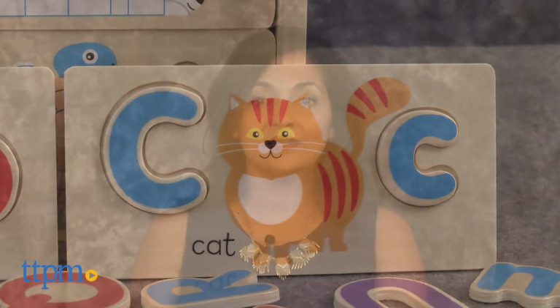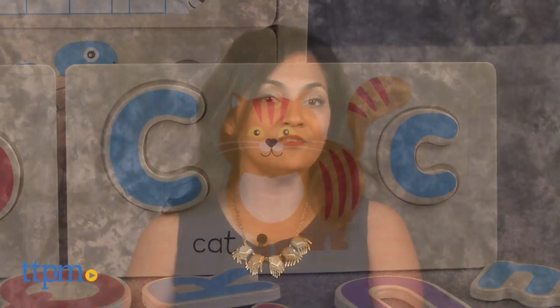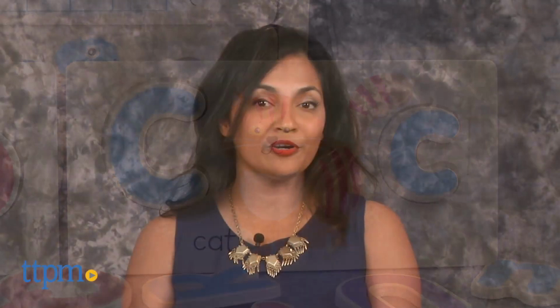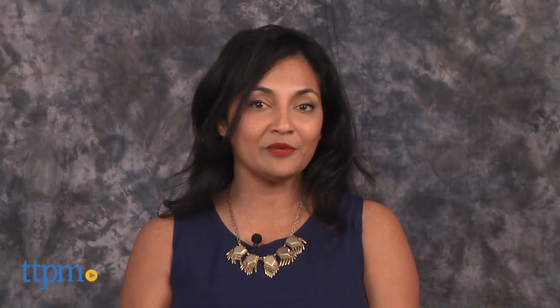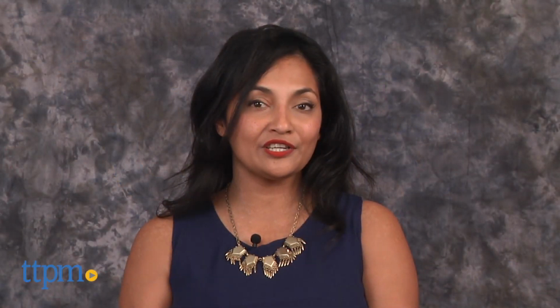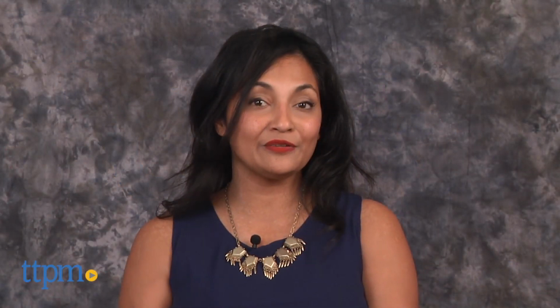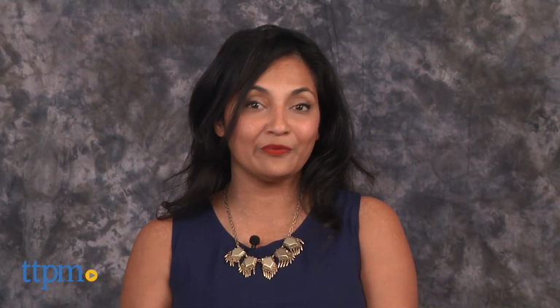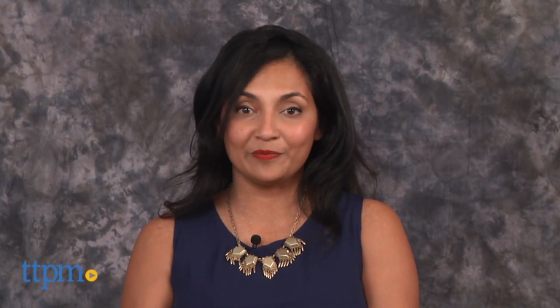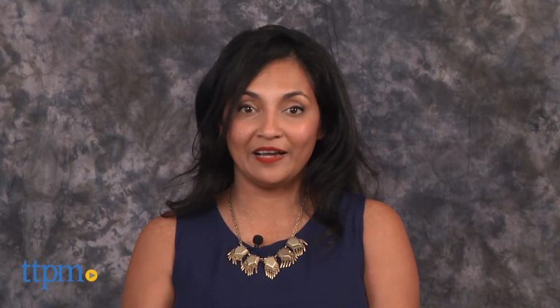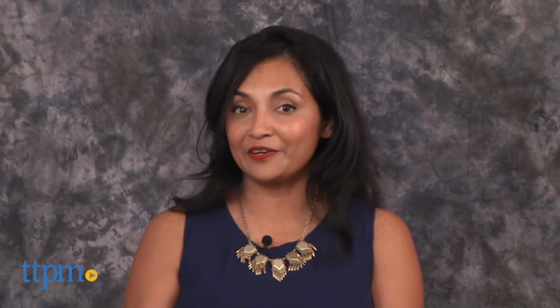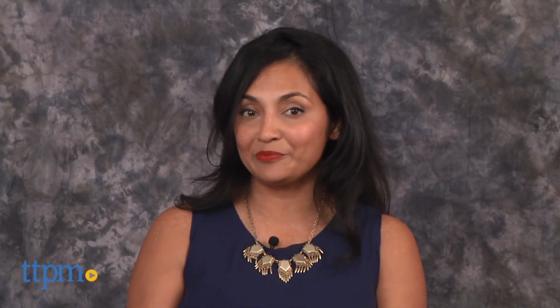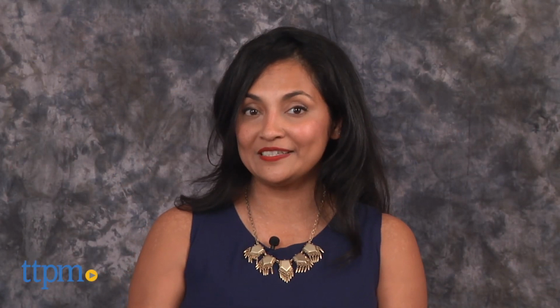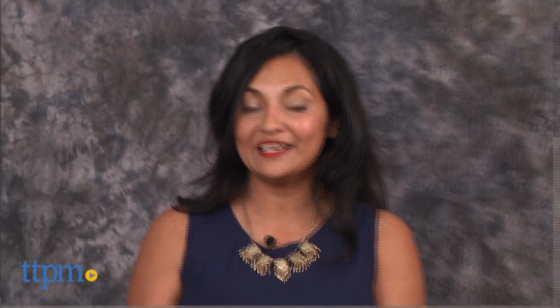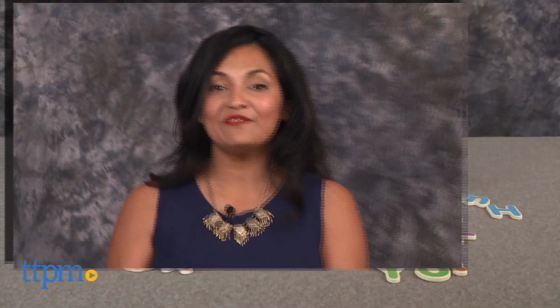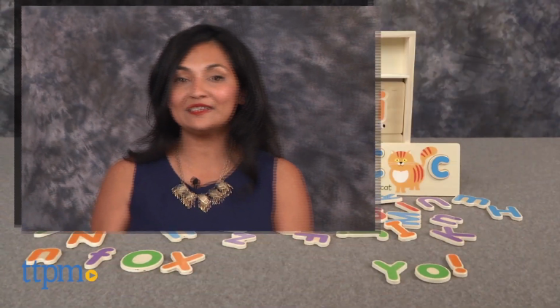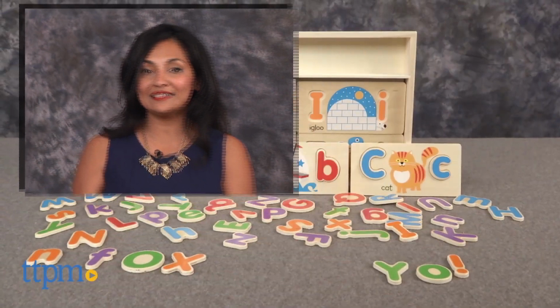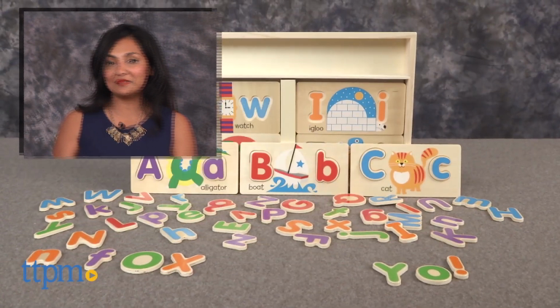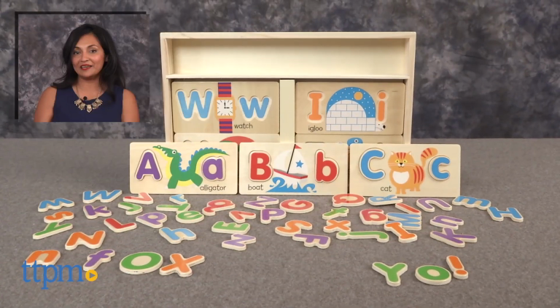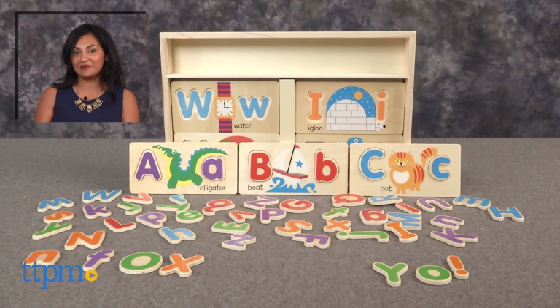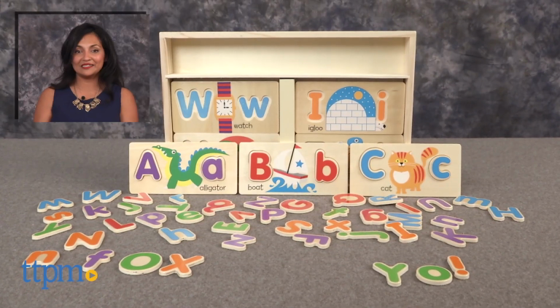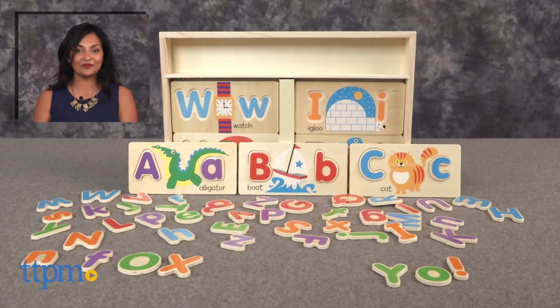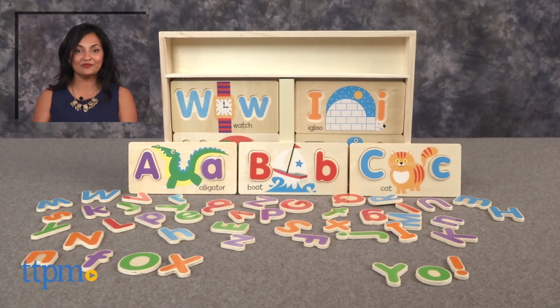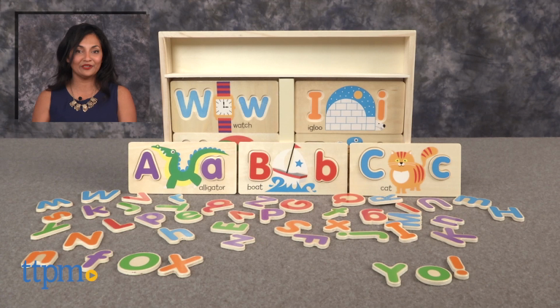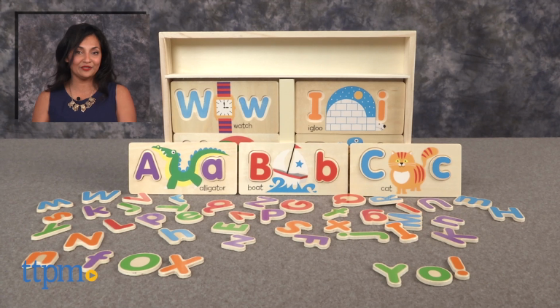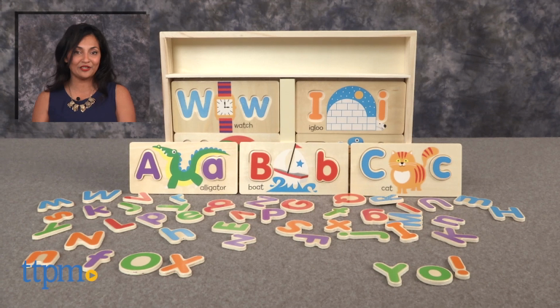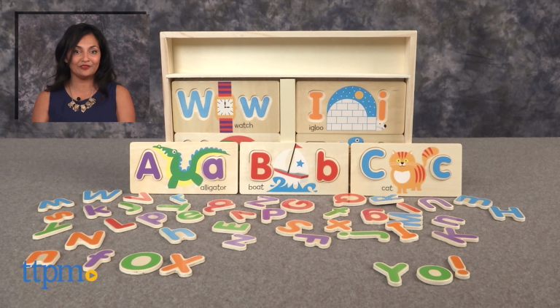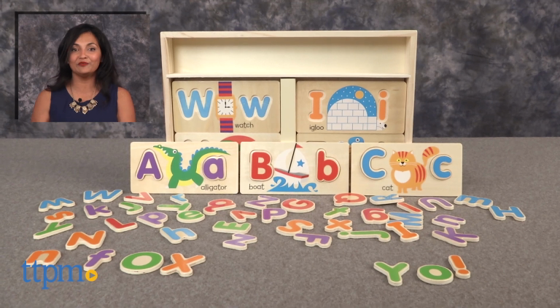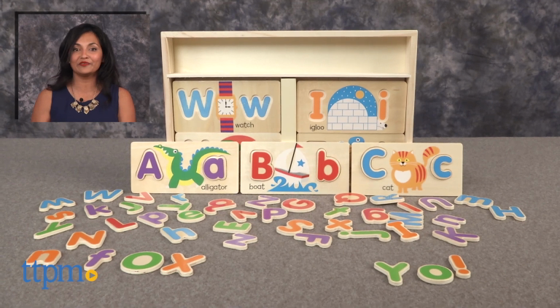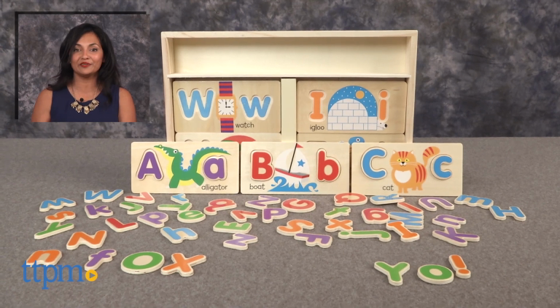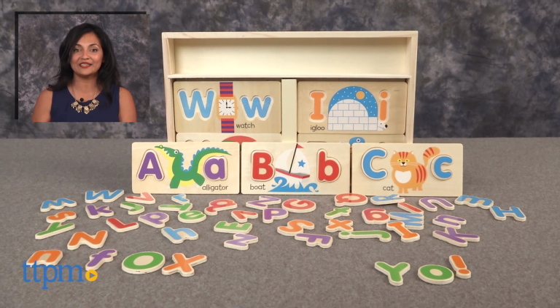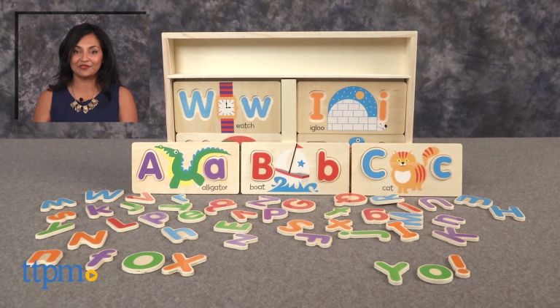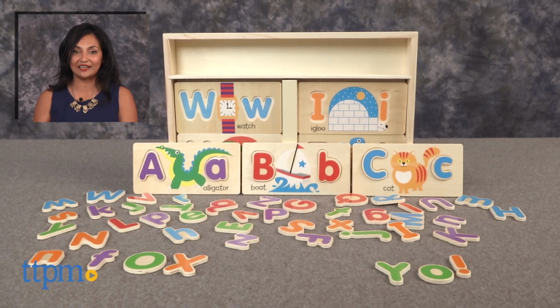For more information including where to buy and current prices, find us at TTPM and subscribe to our YouTube channel for more reviews every day.